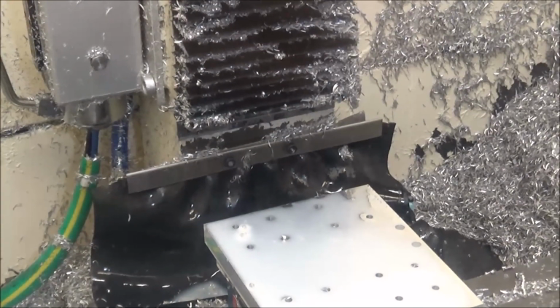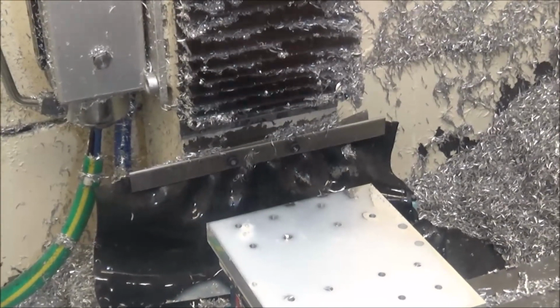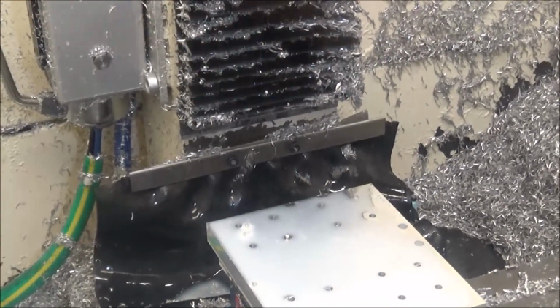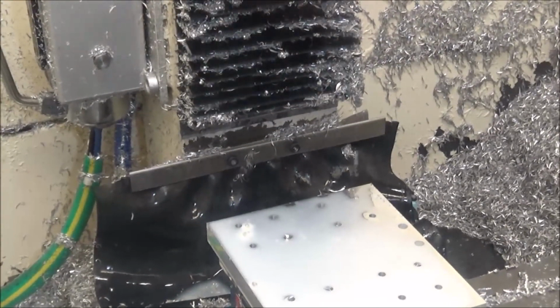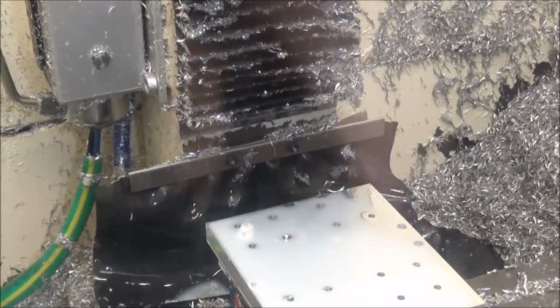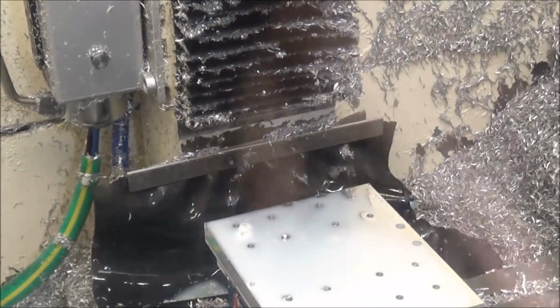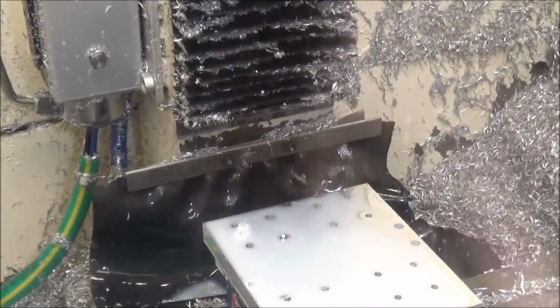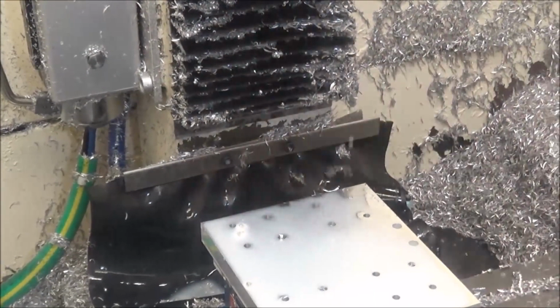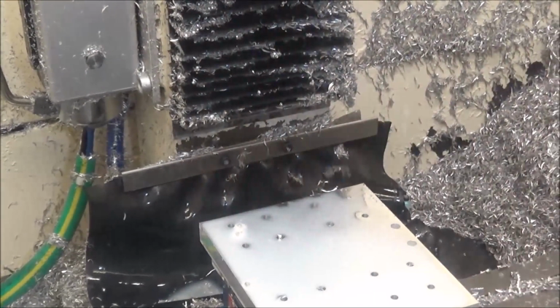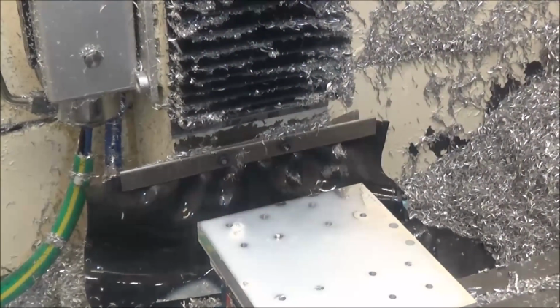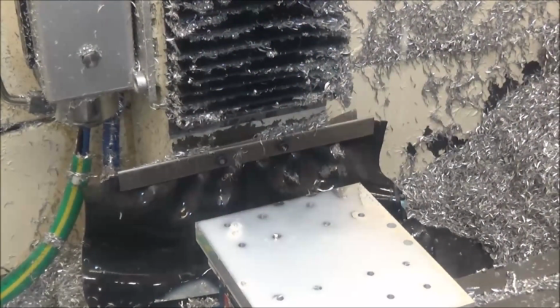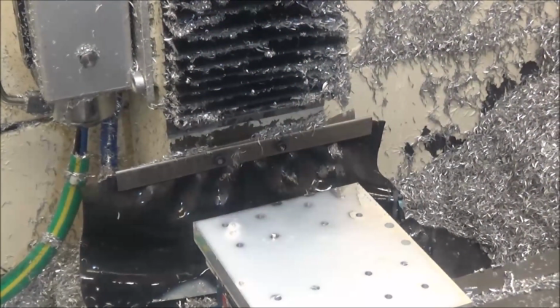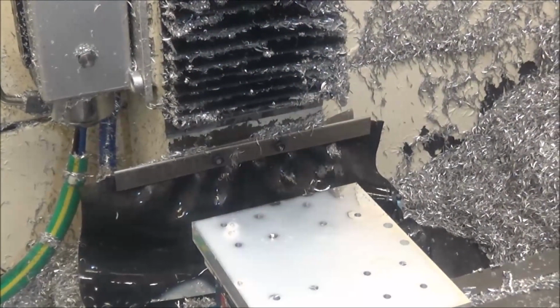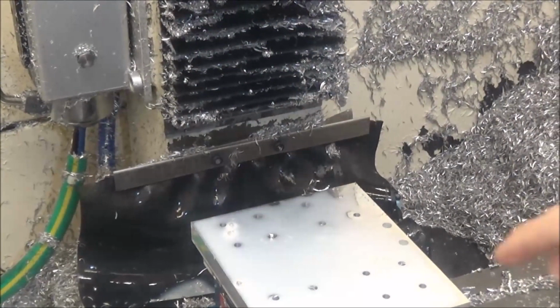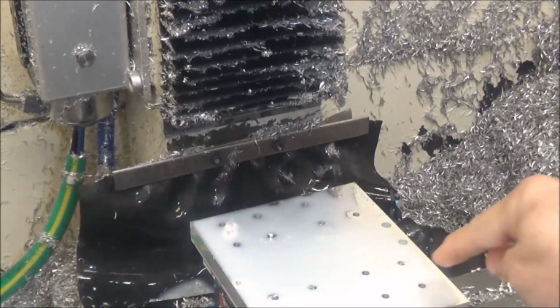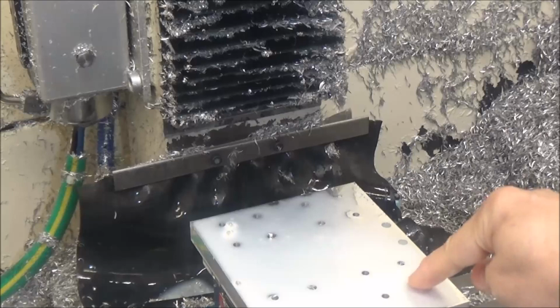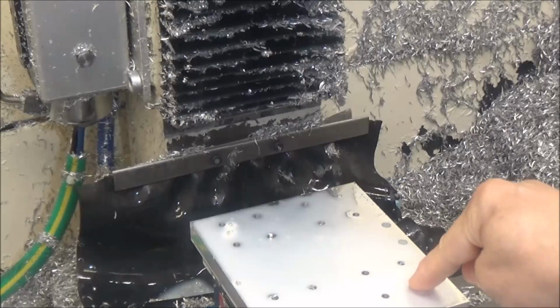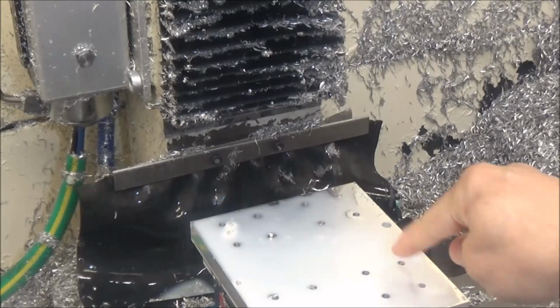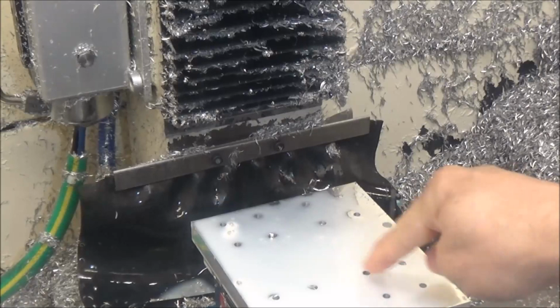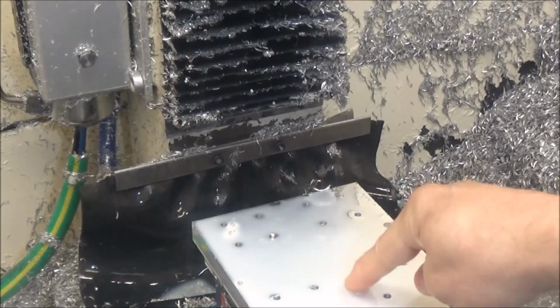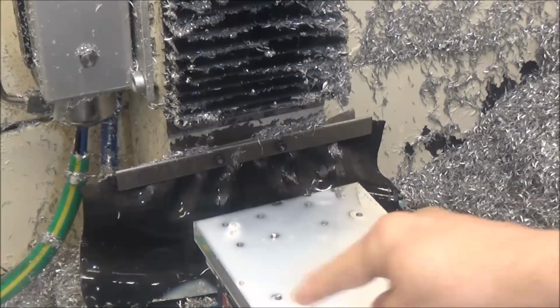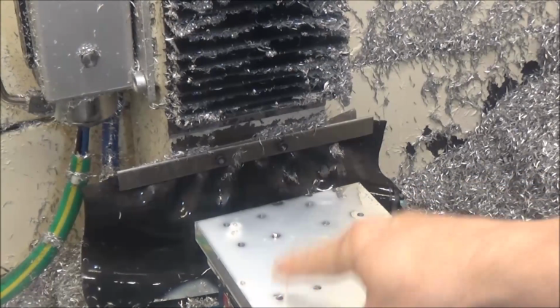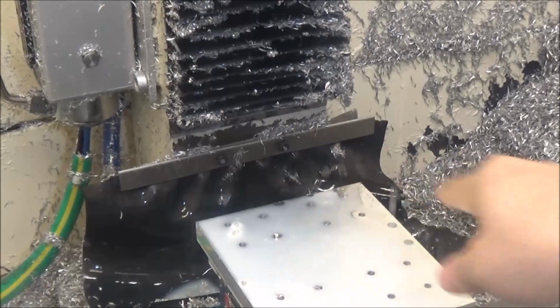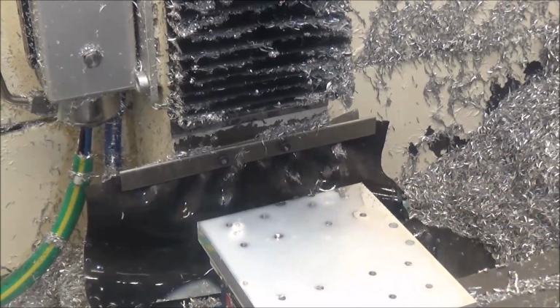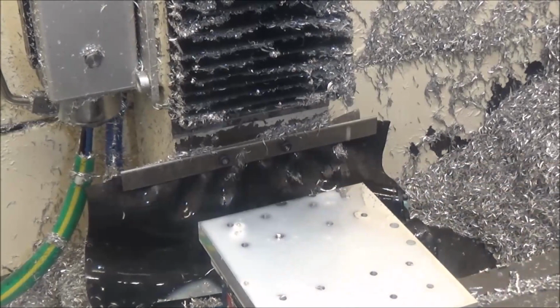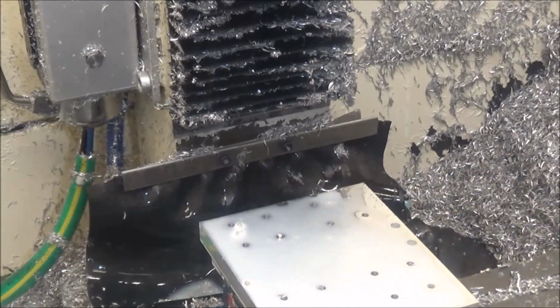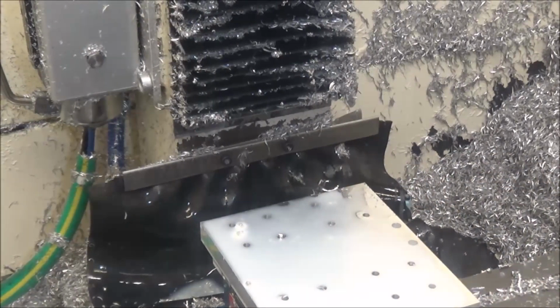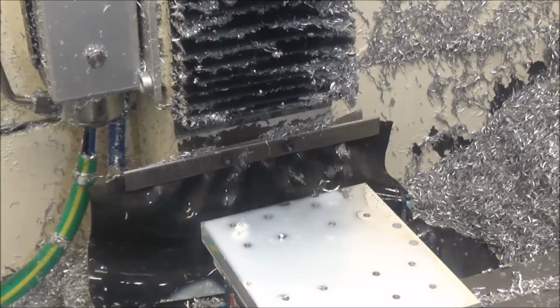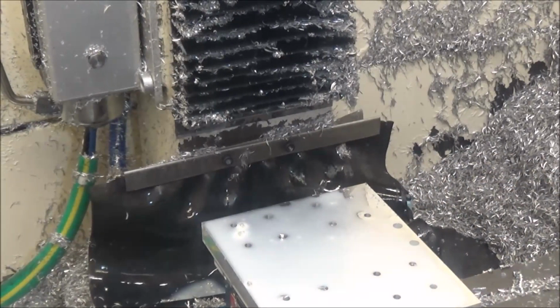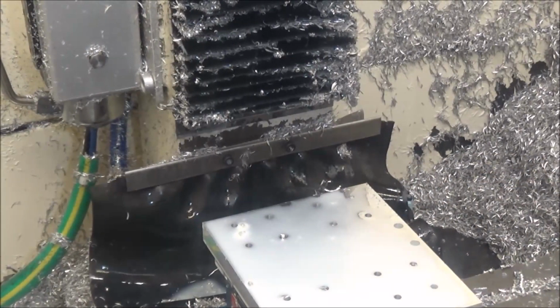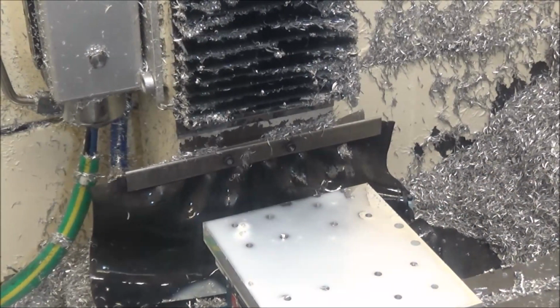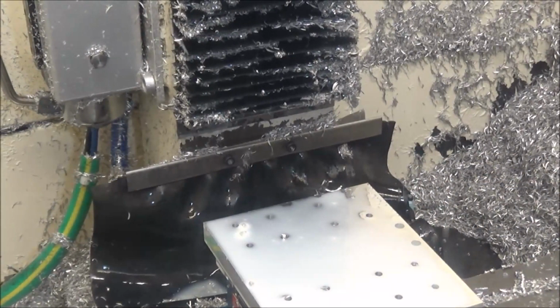Now we're going to machine the counterbore for these 16 holes.